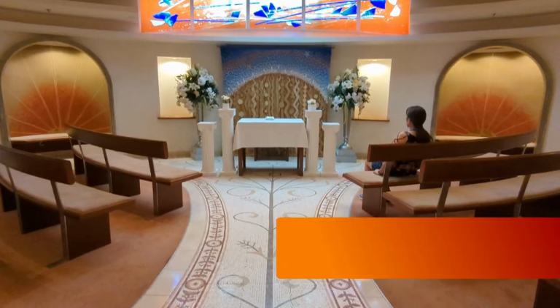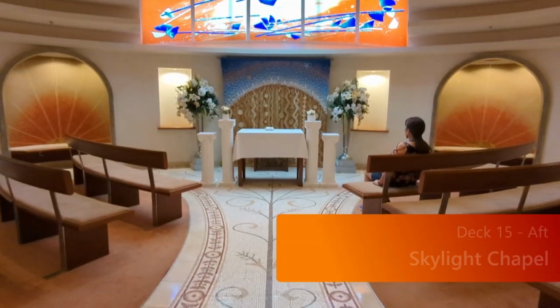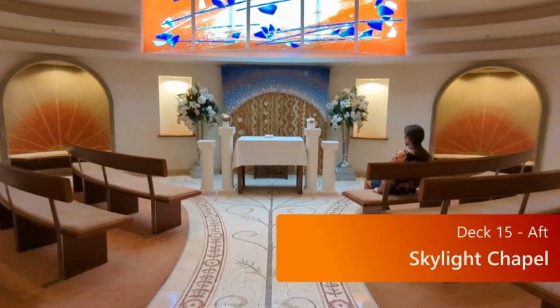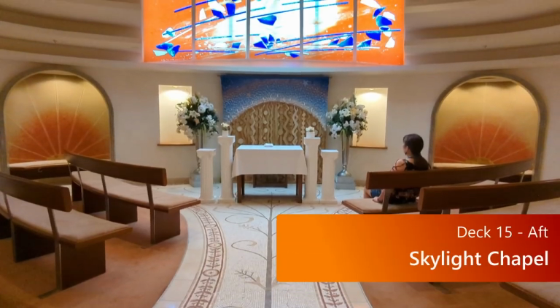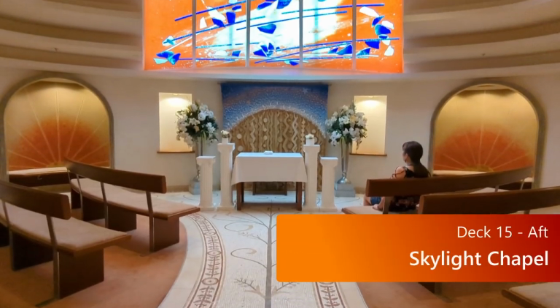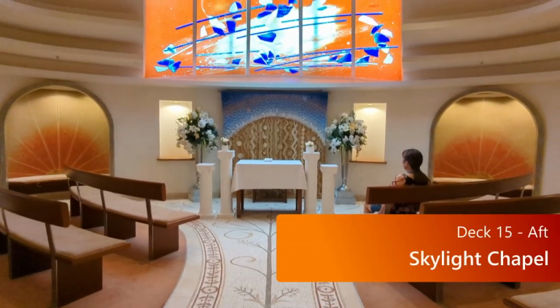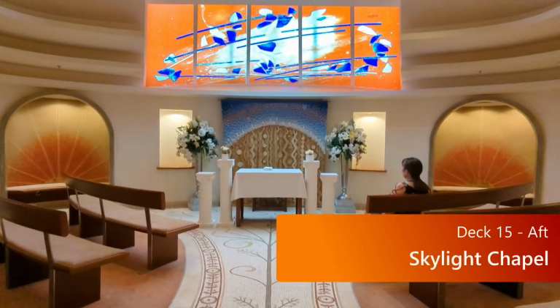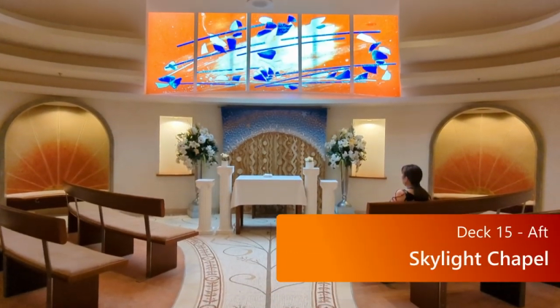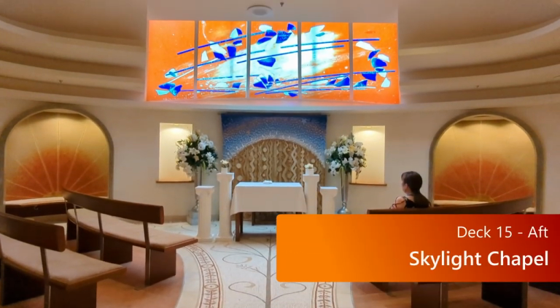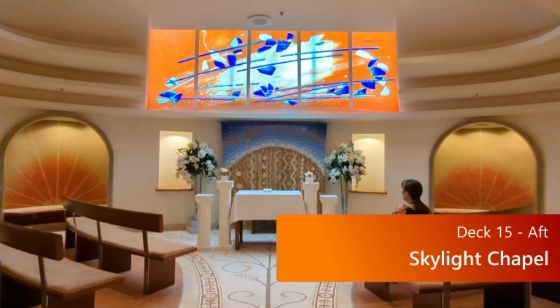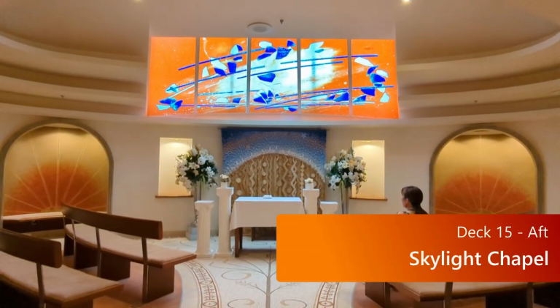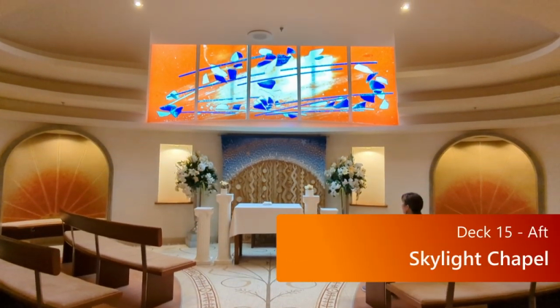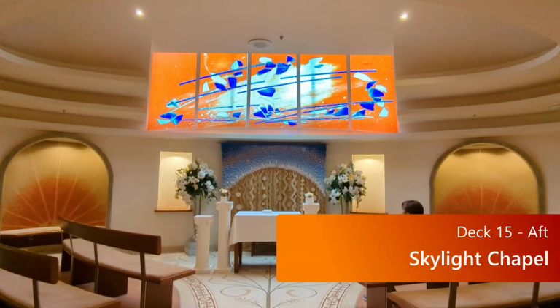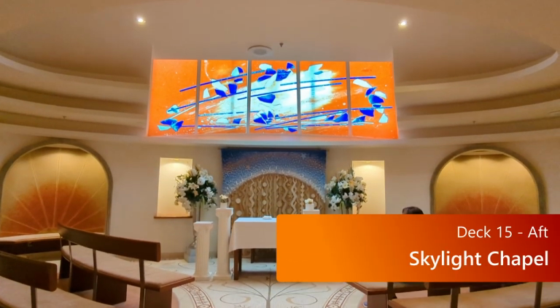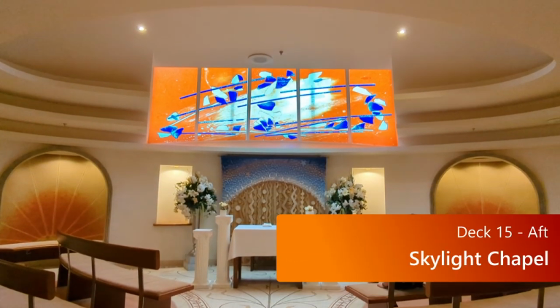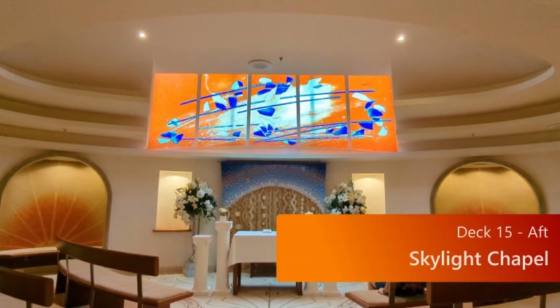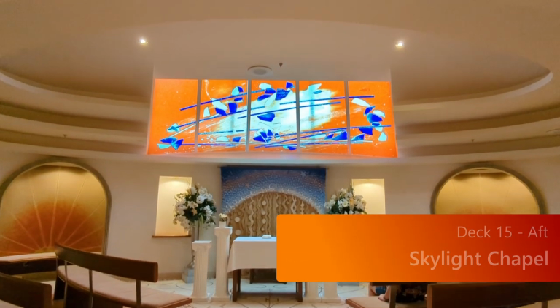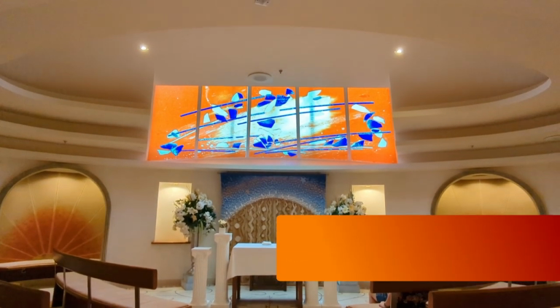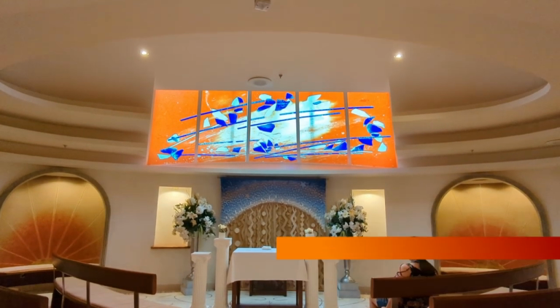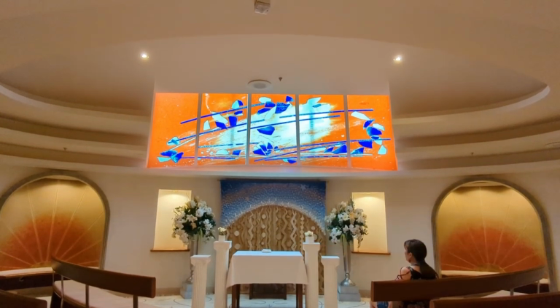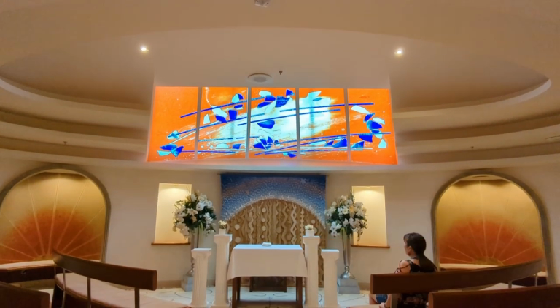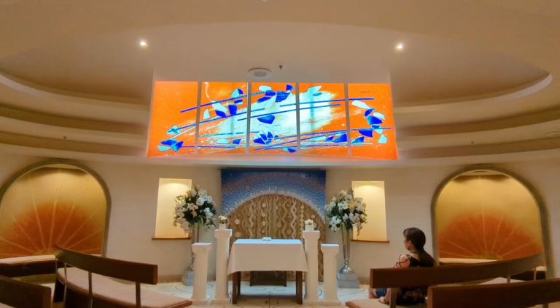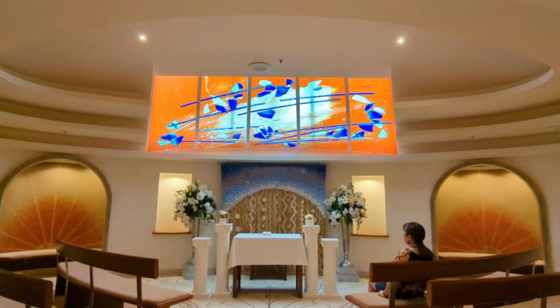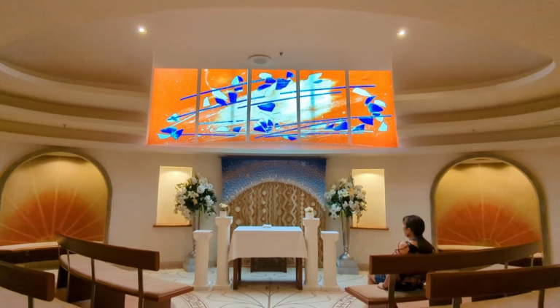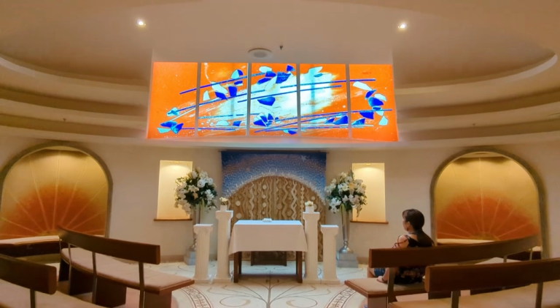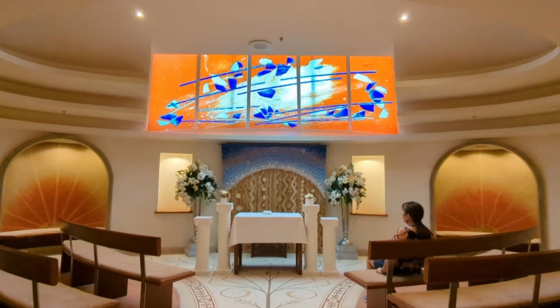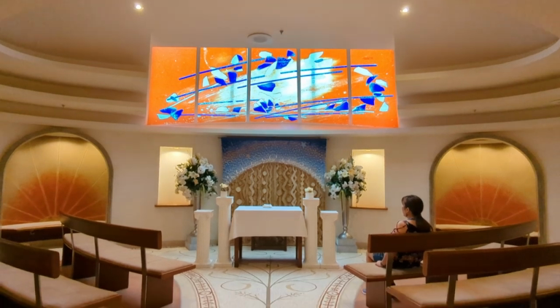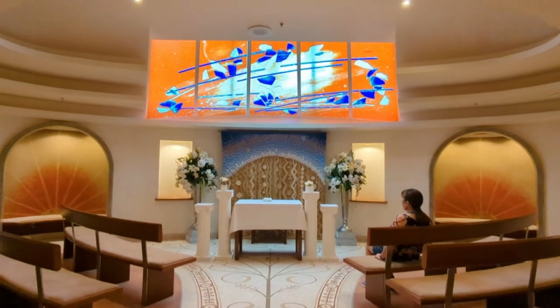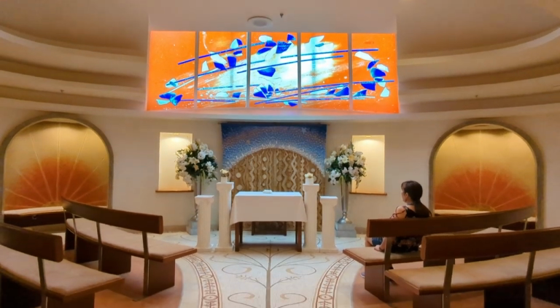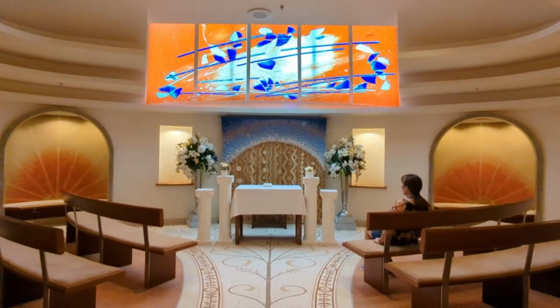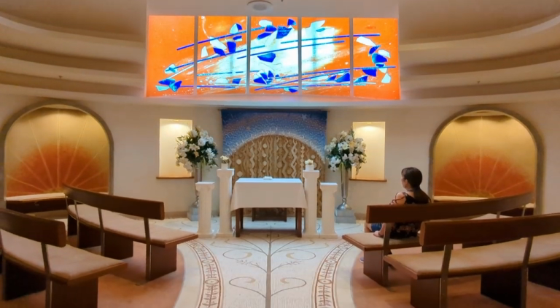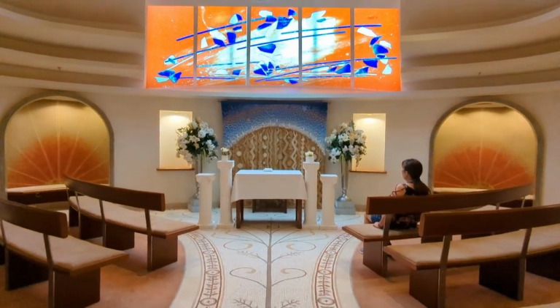Up on deck 15, you'll find the Skylight Chapel. A little hard to get to, but a nice quiet spot.